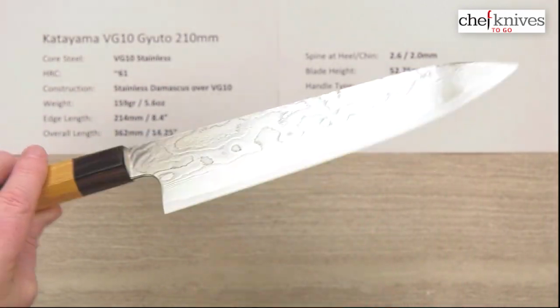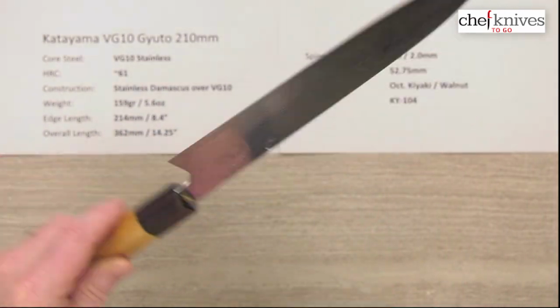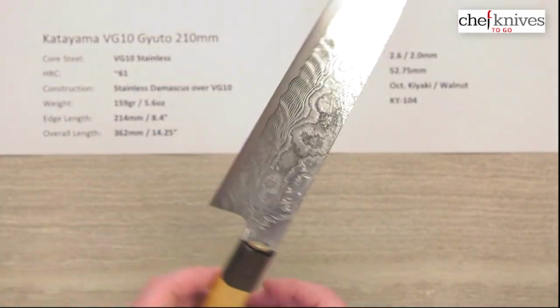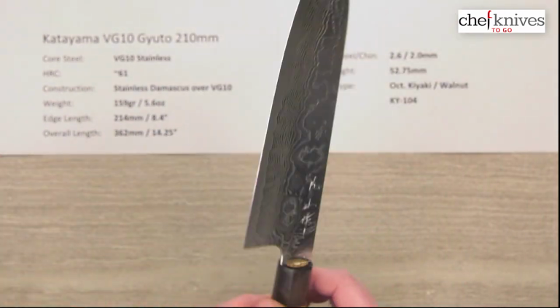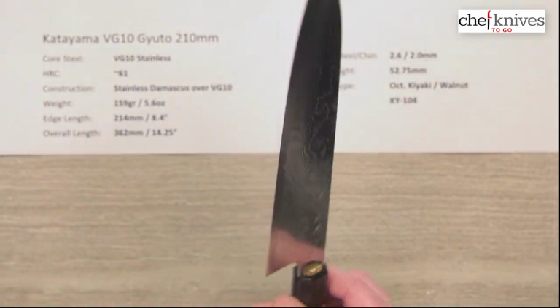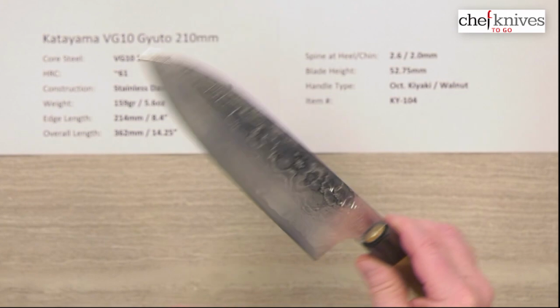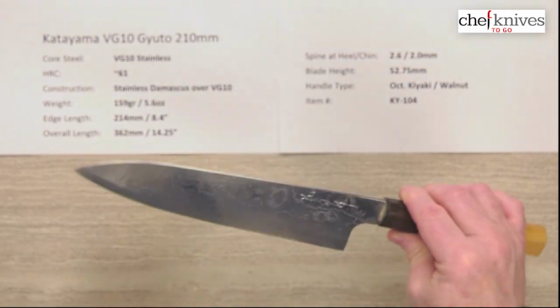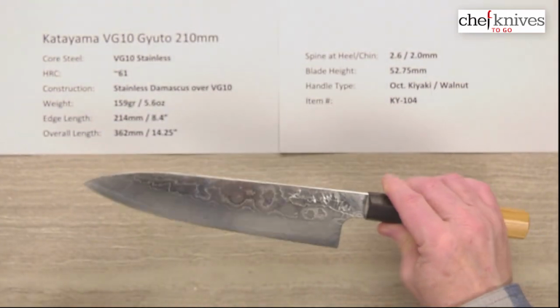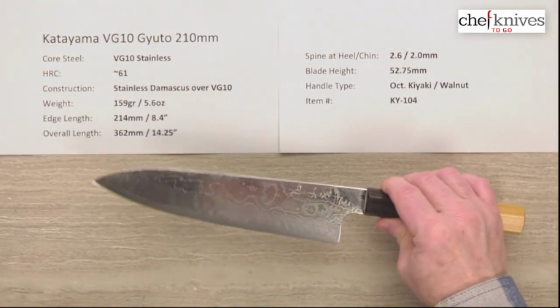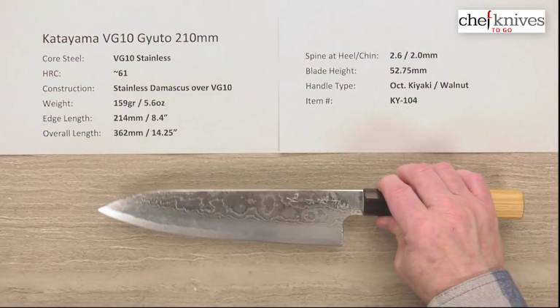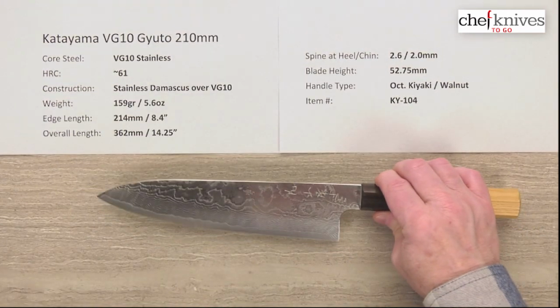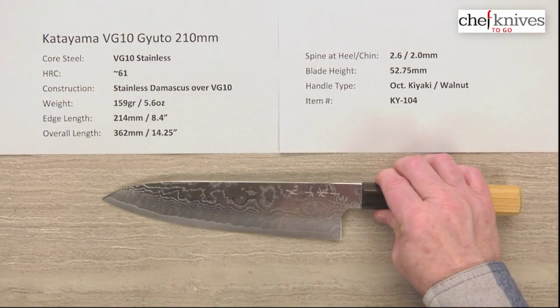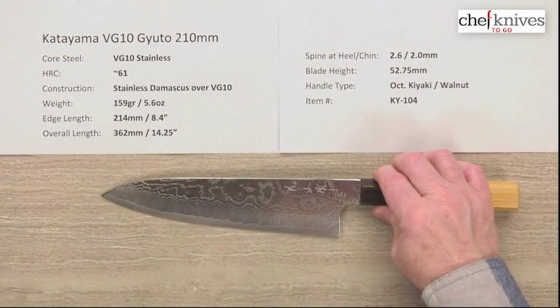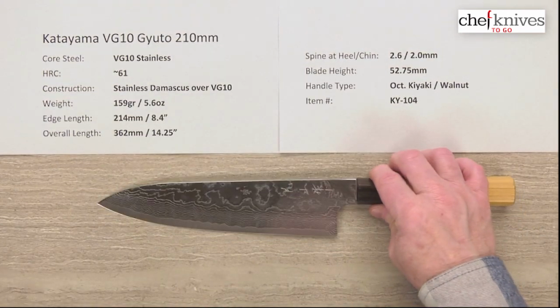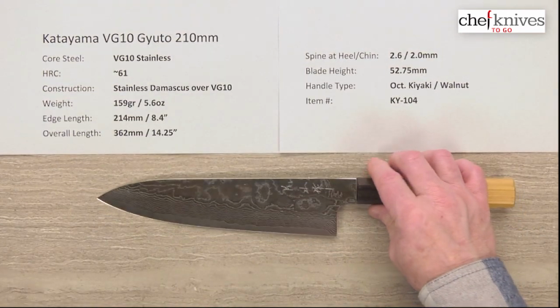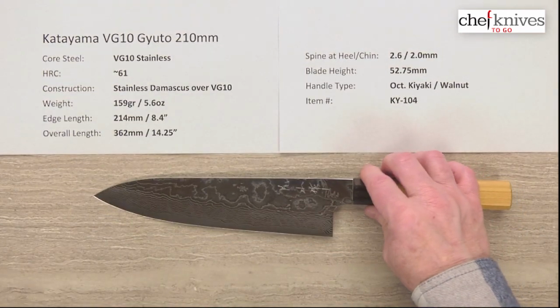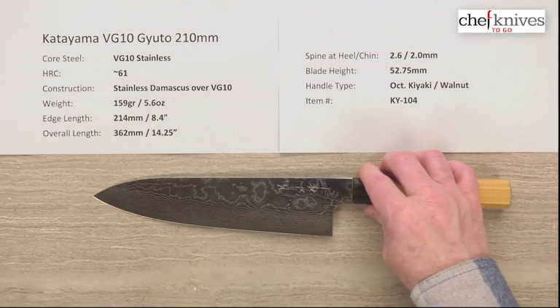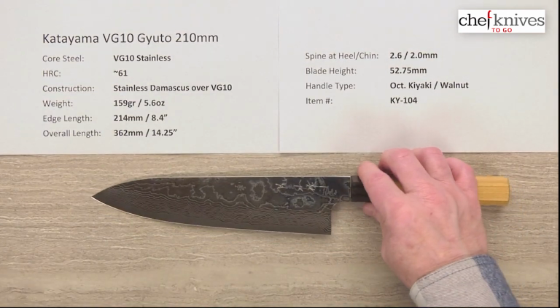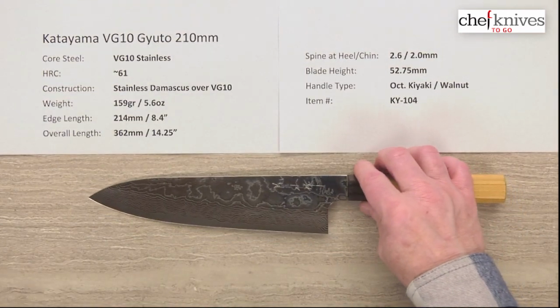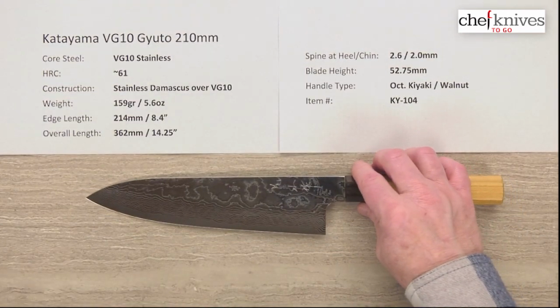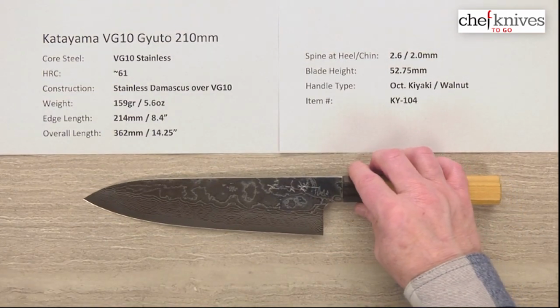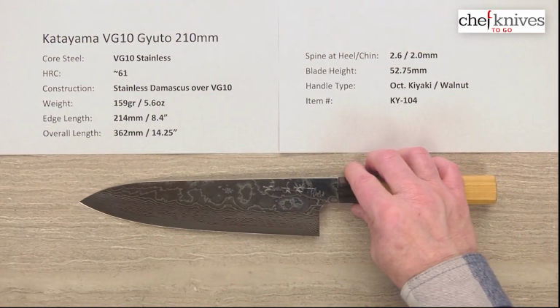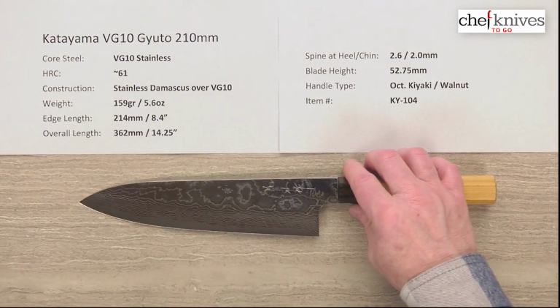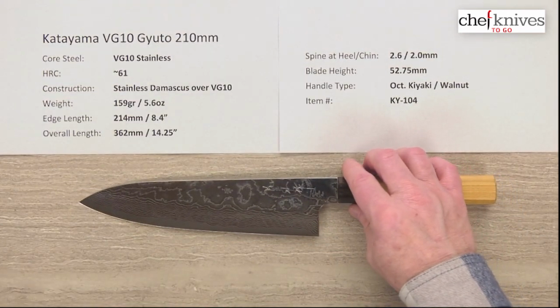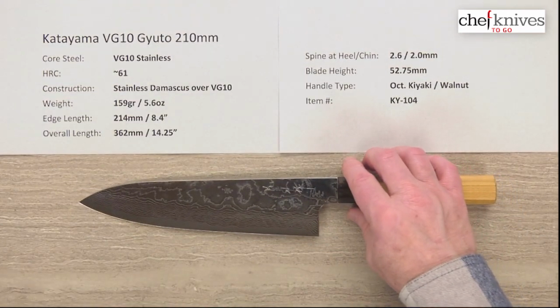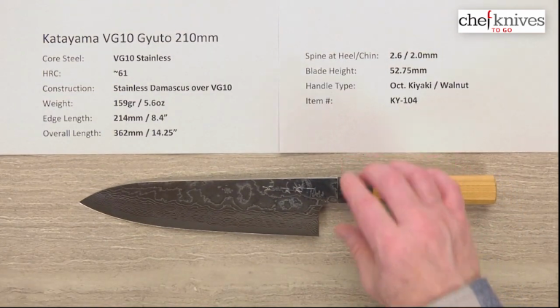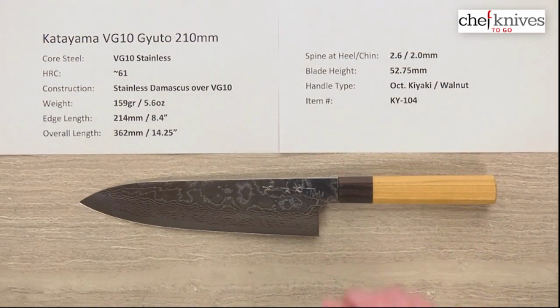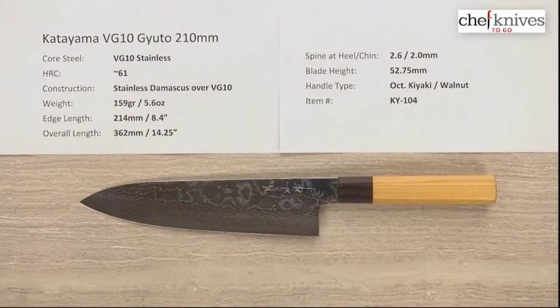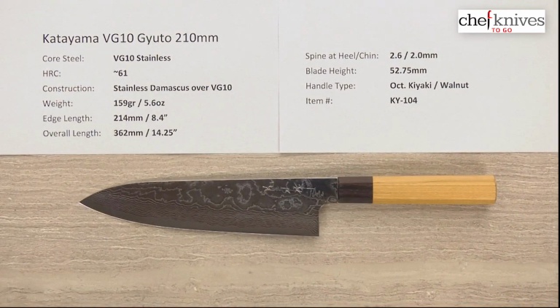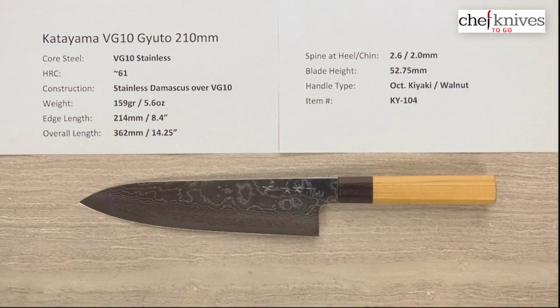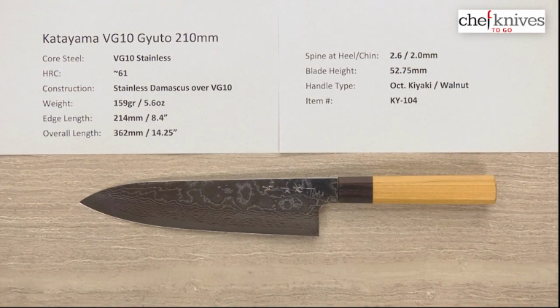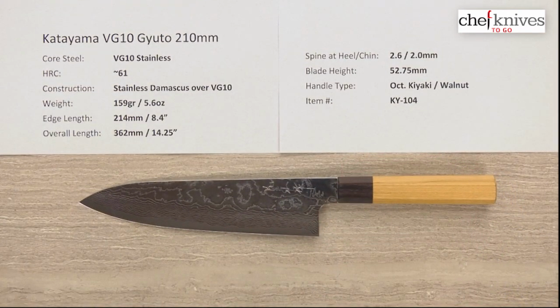It's just a really interesting finish. It's kind of mesmerizing — you just want to keep looking at it.